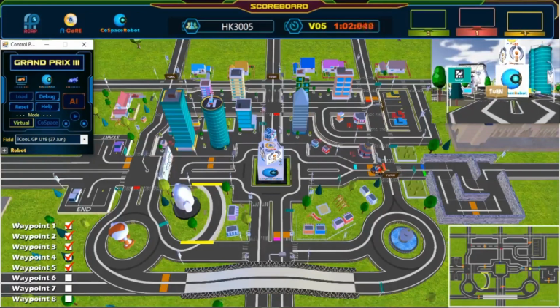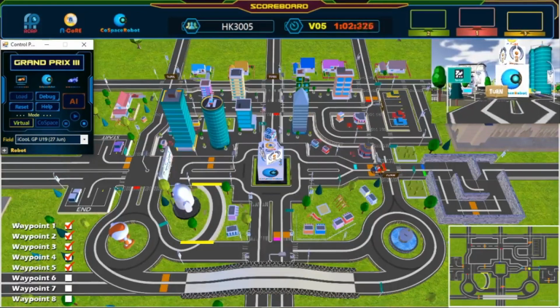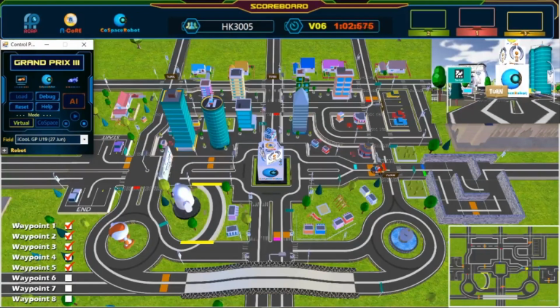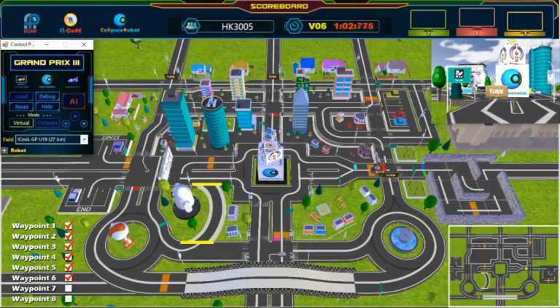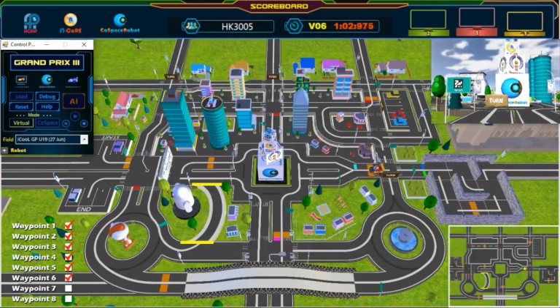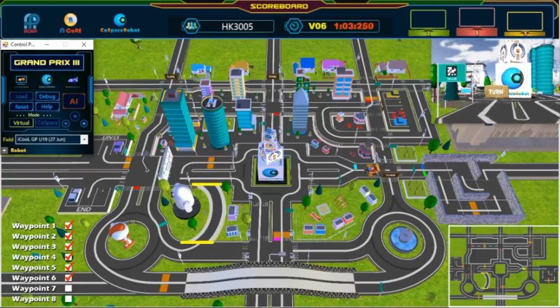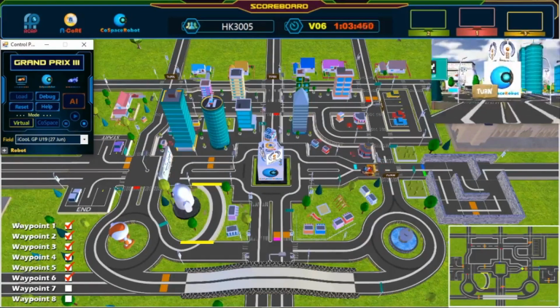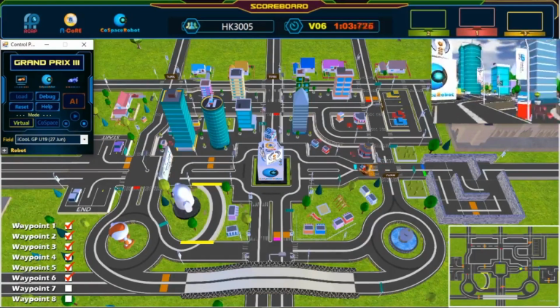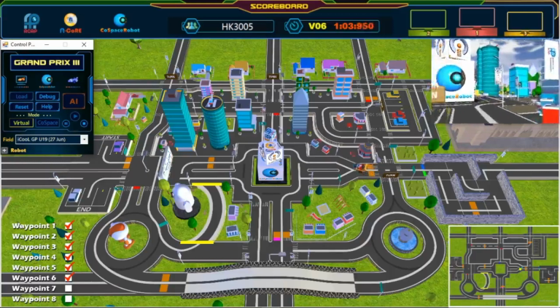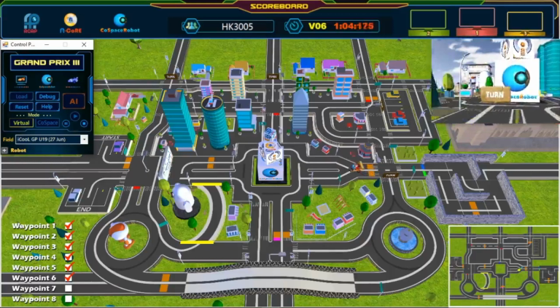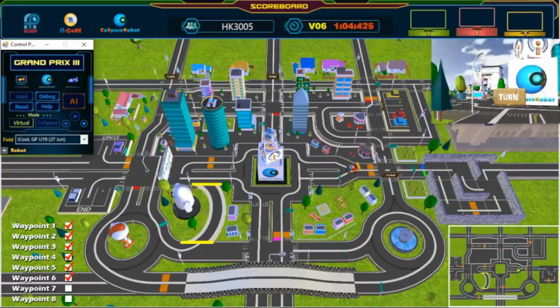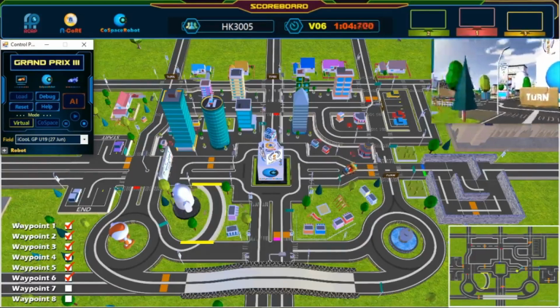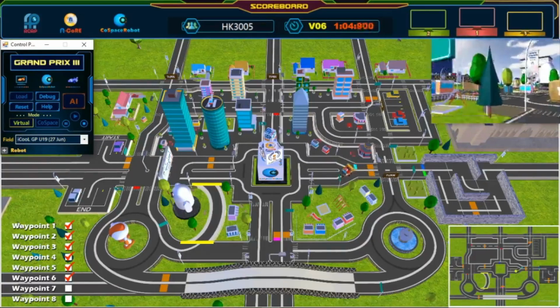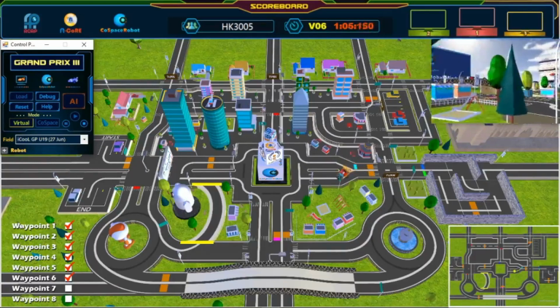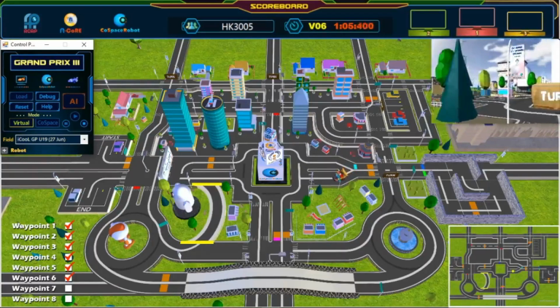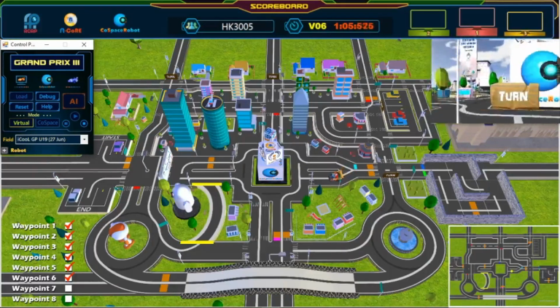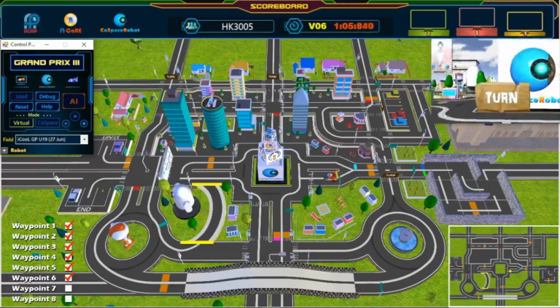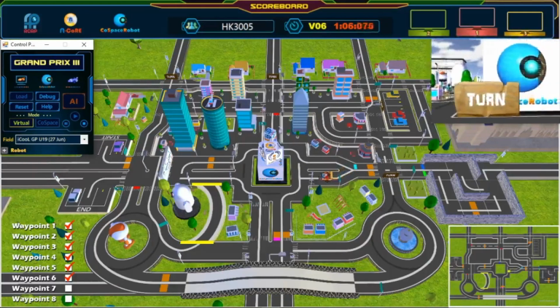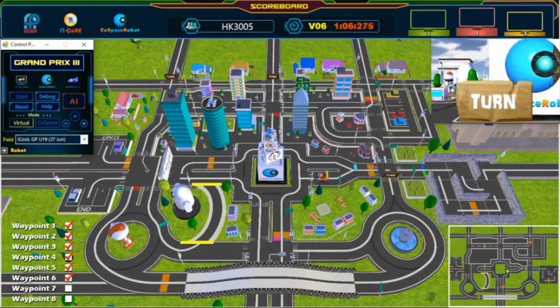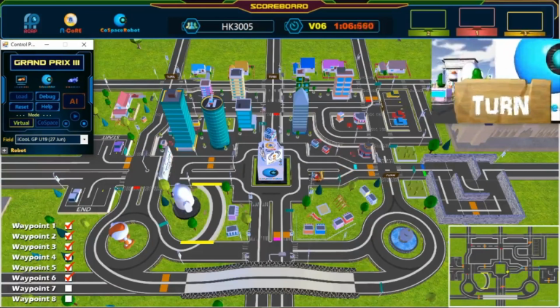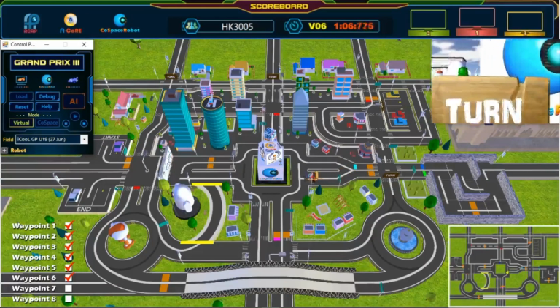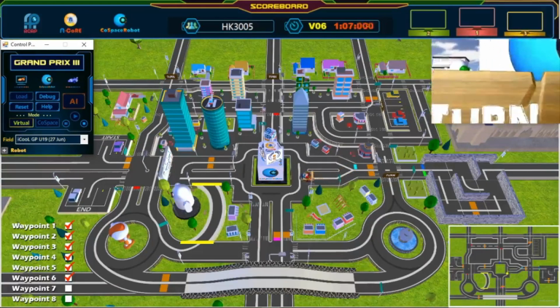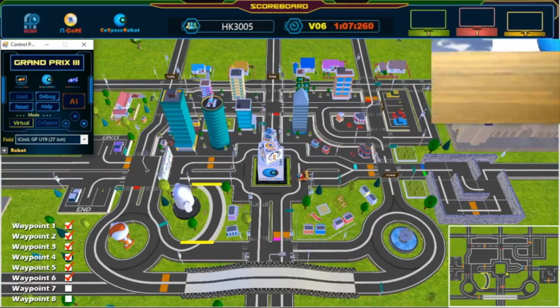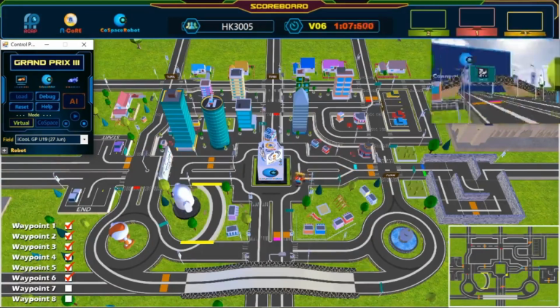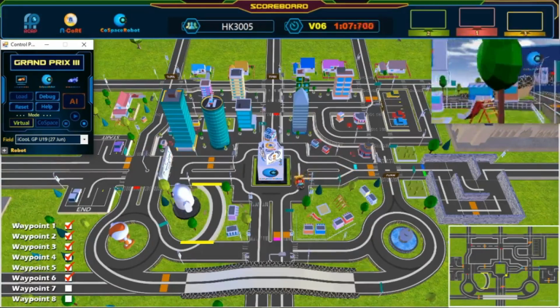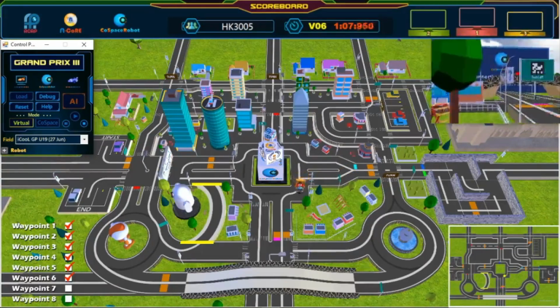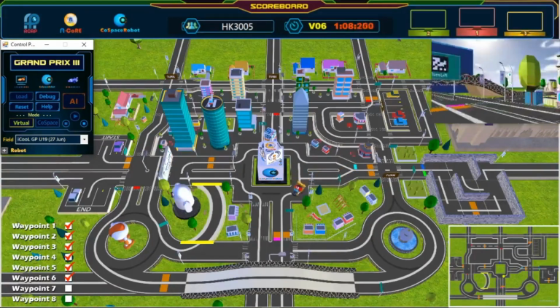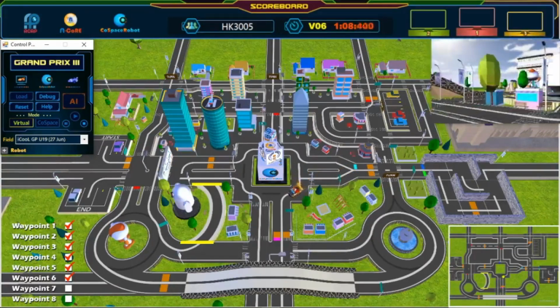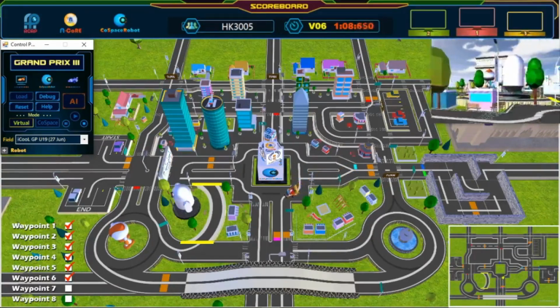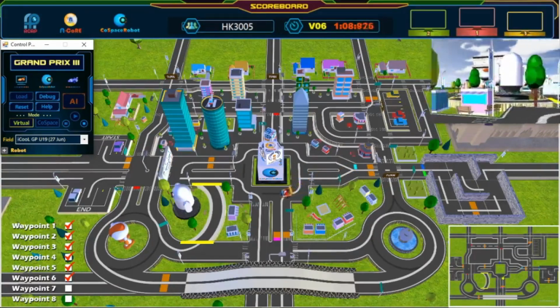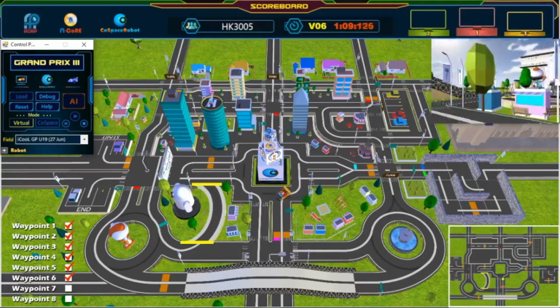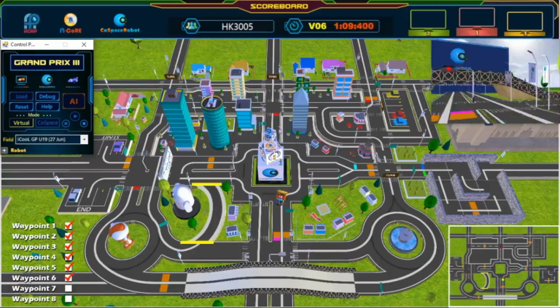Sixth waypoint. We are now halfway done! Keep going! Awesome! Great turn!